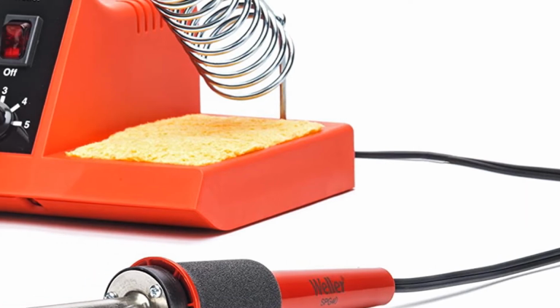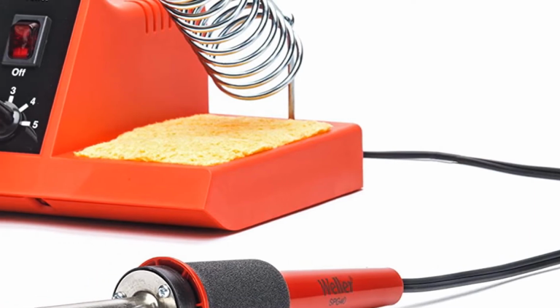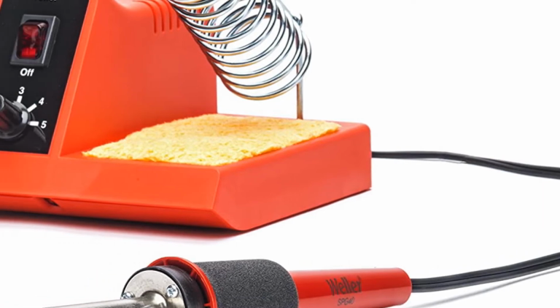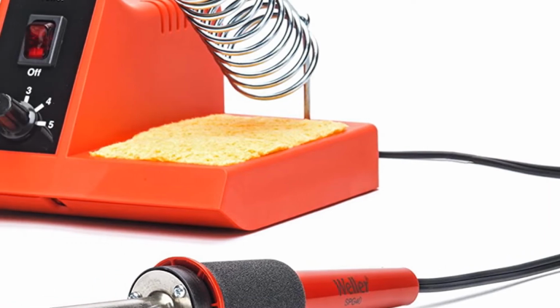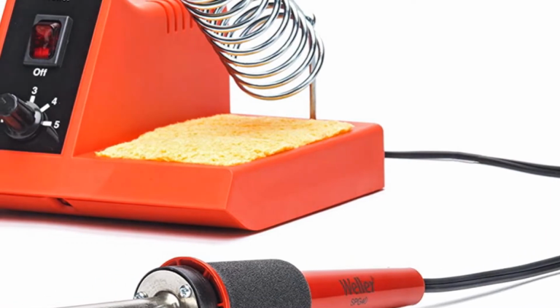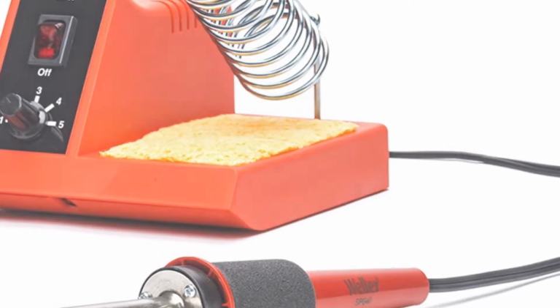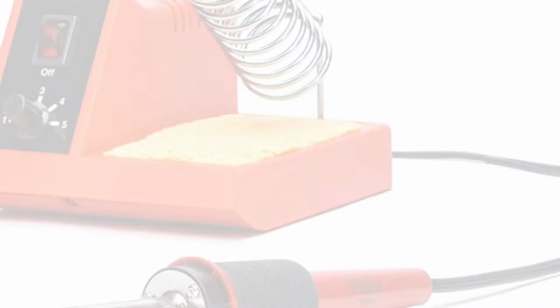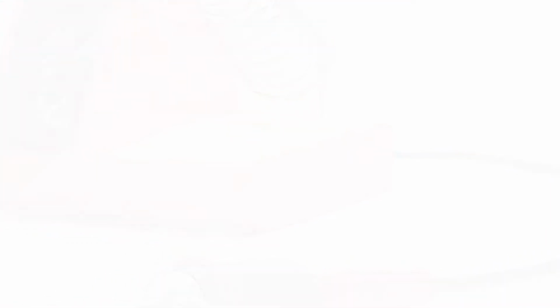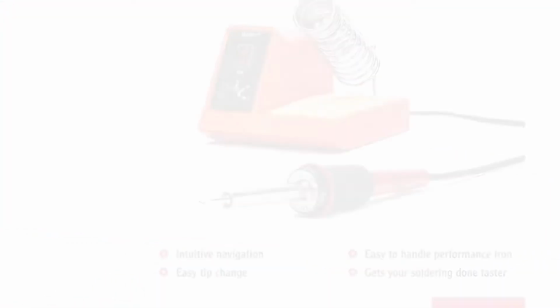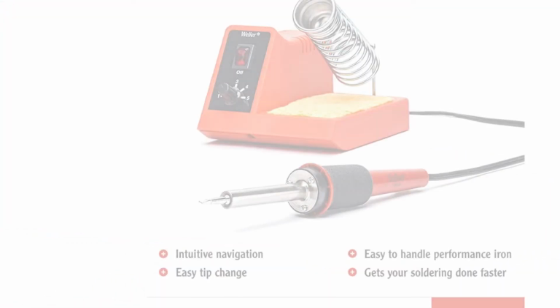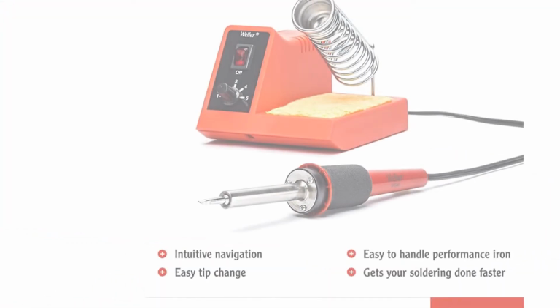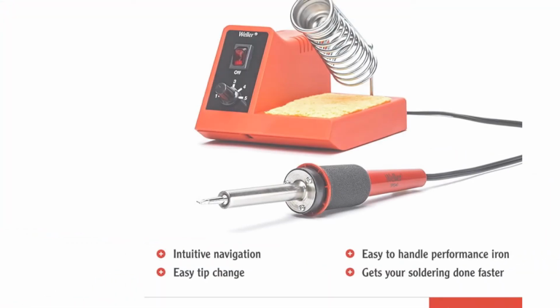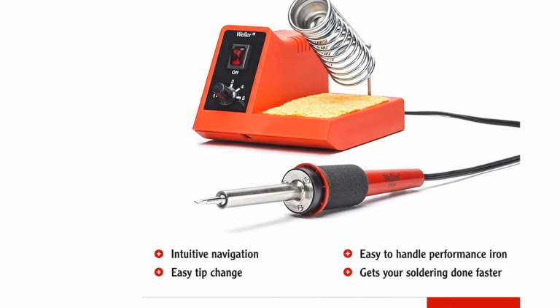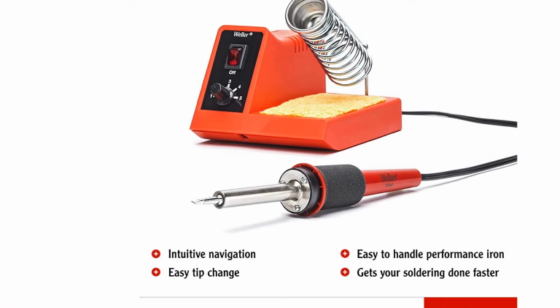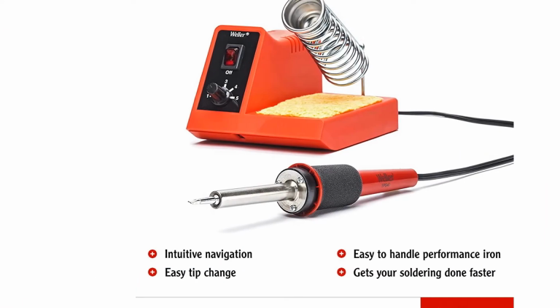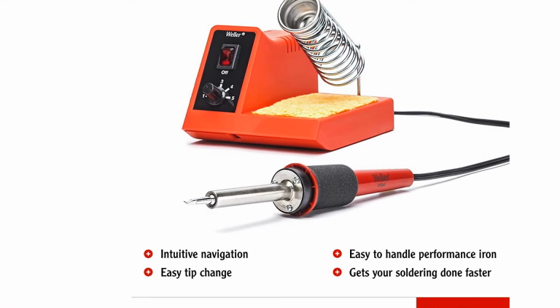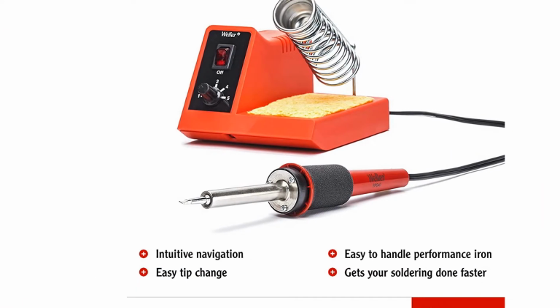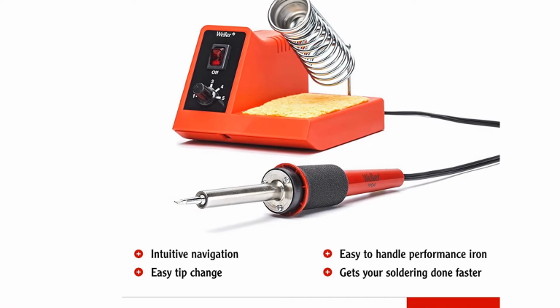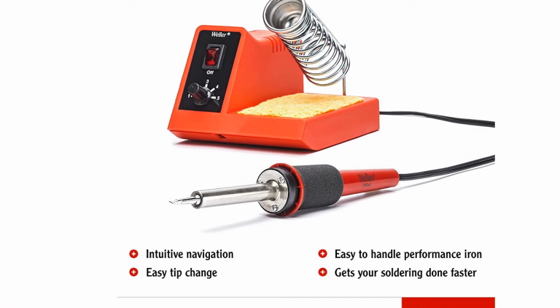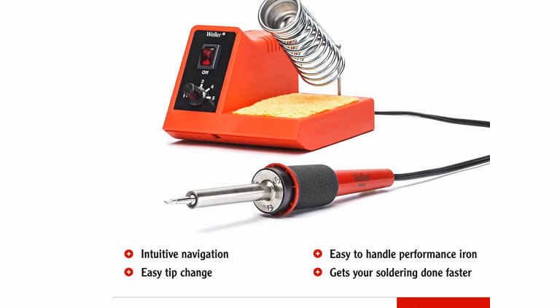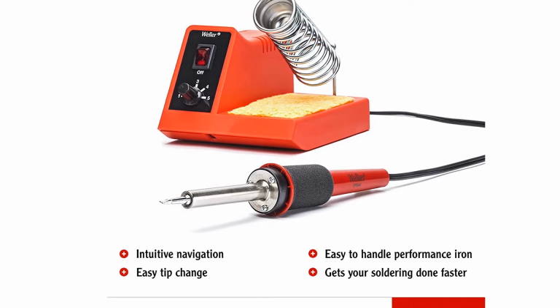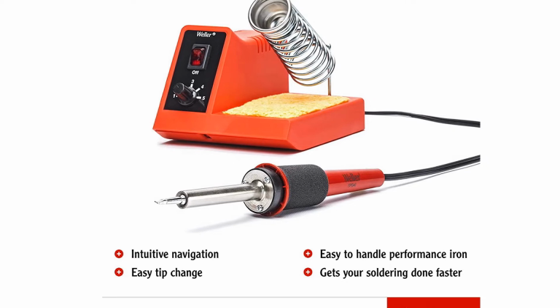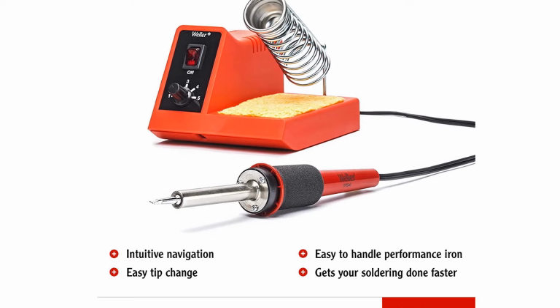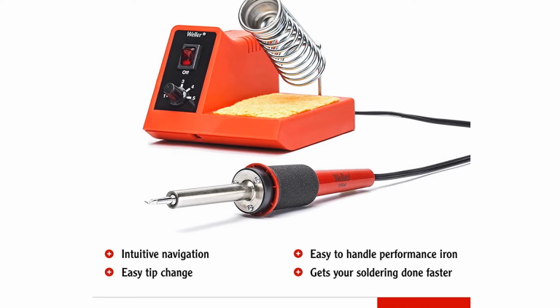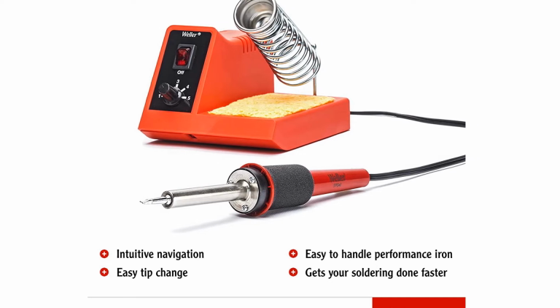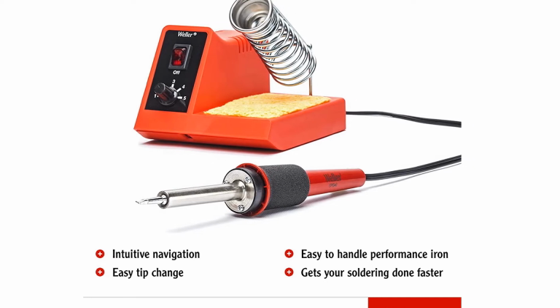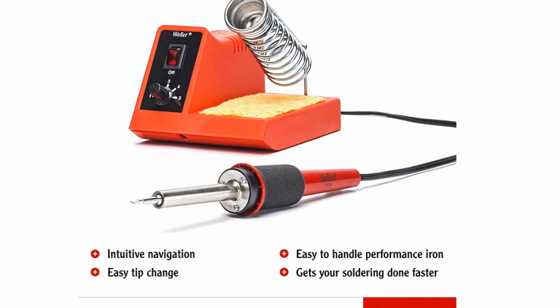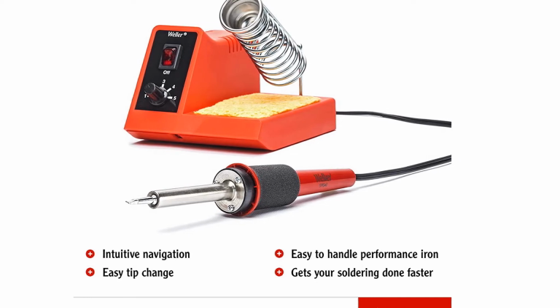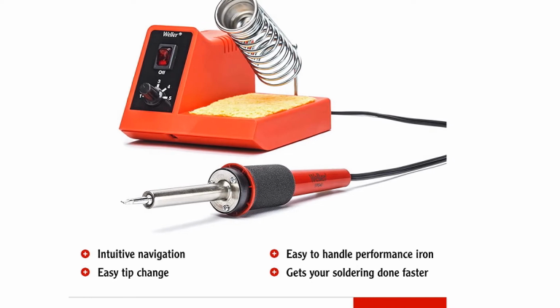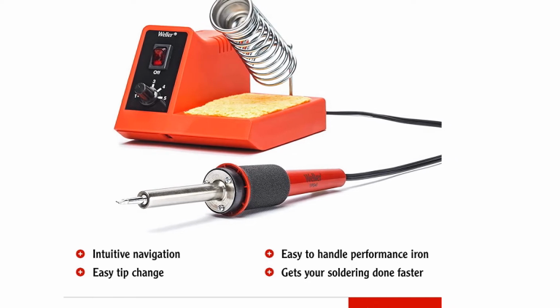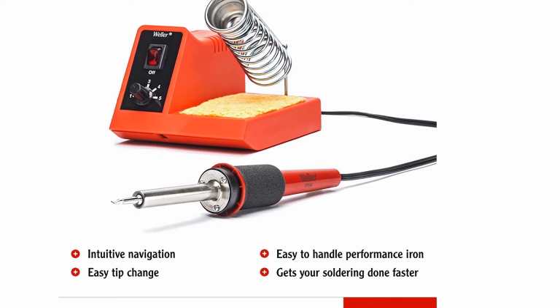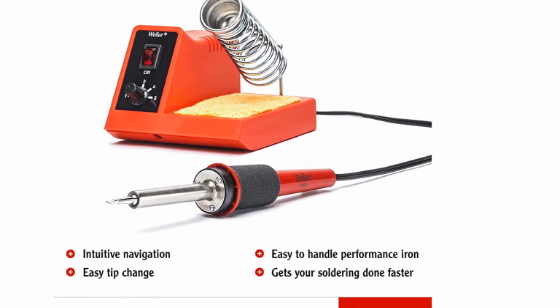Replaceable elements and tips, unusual for lower-end soldering stations, make this a standout tool in the budget price range.